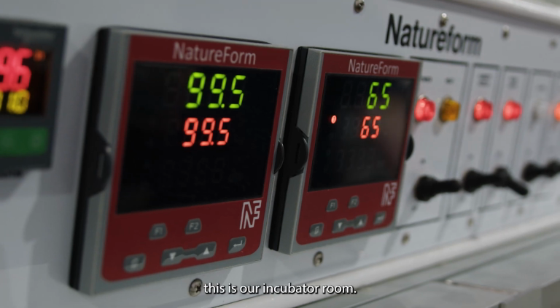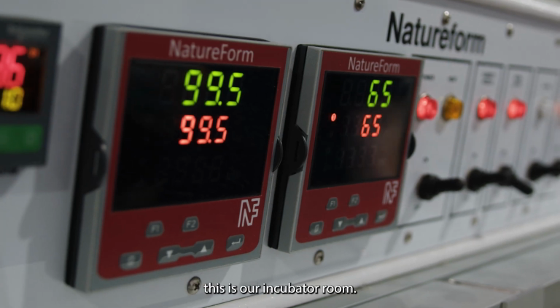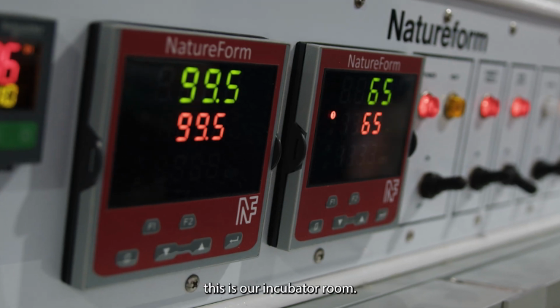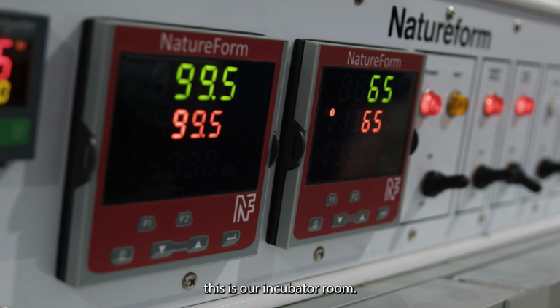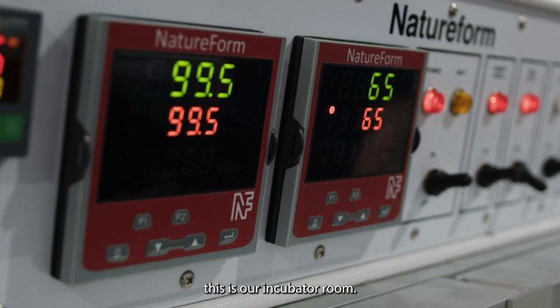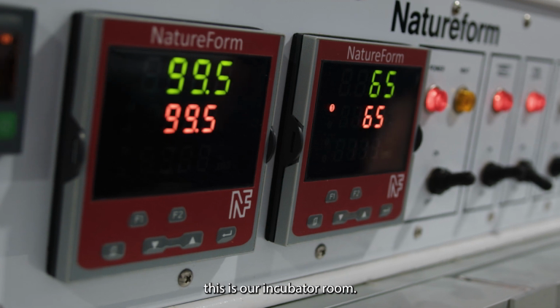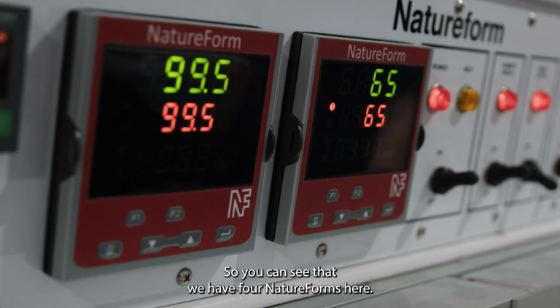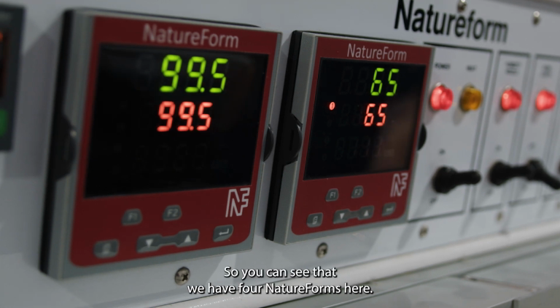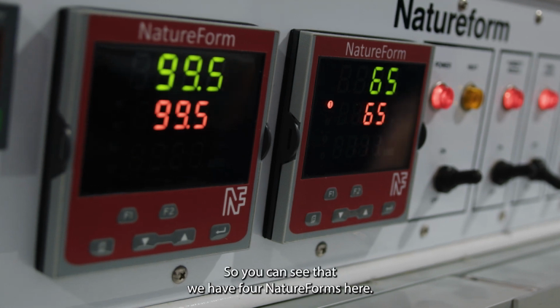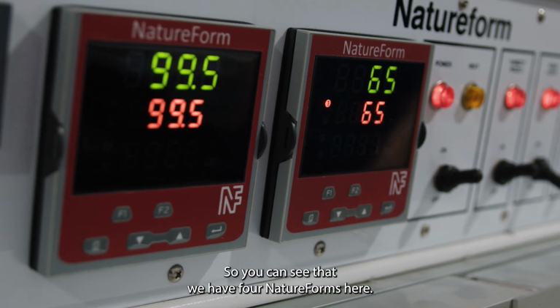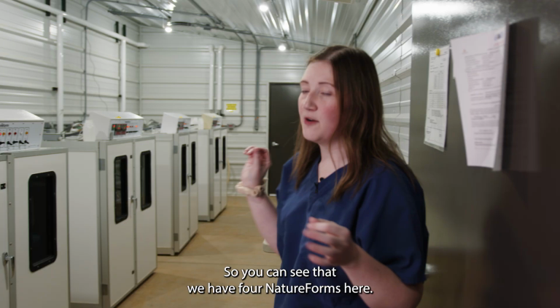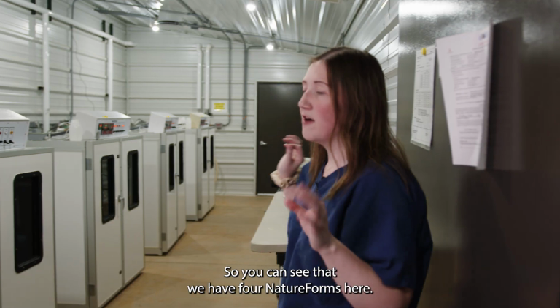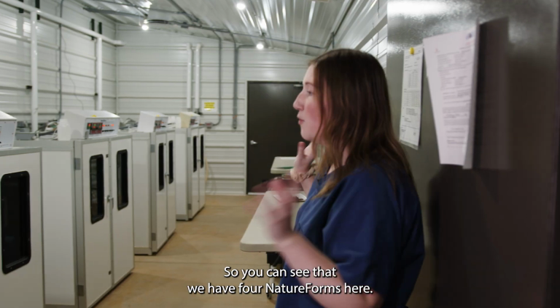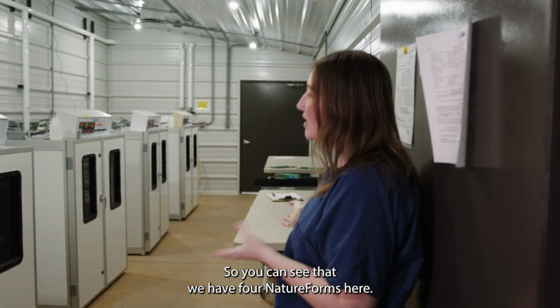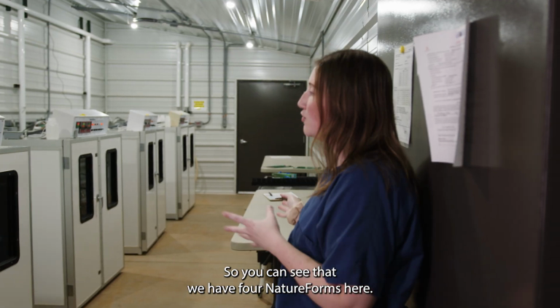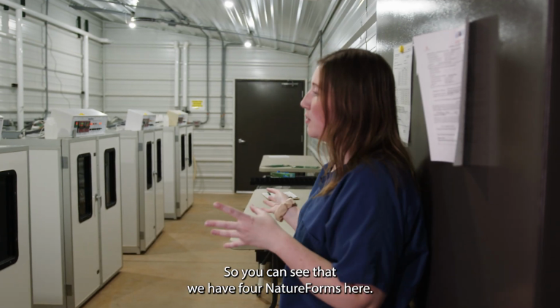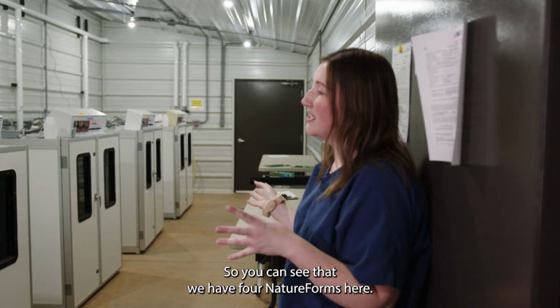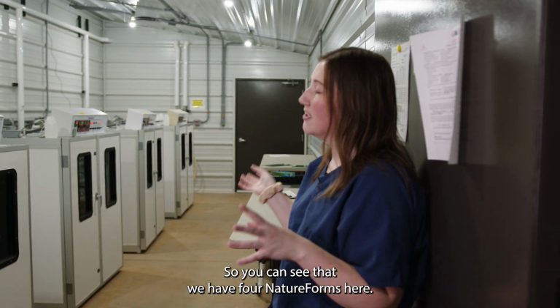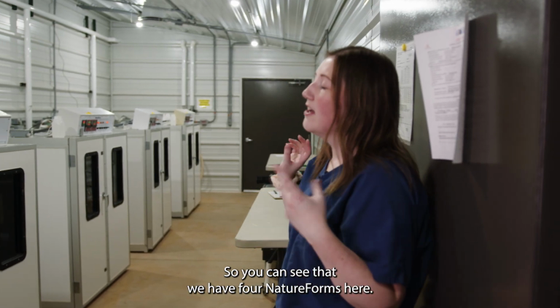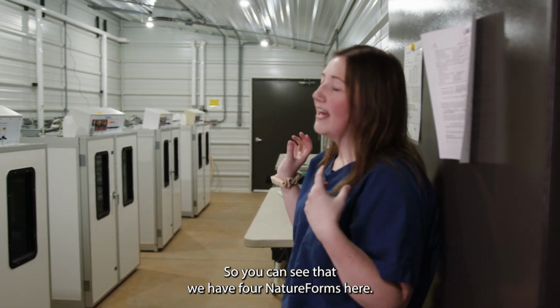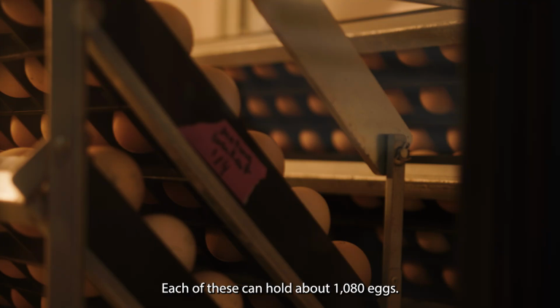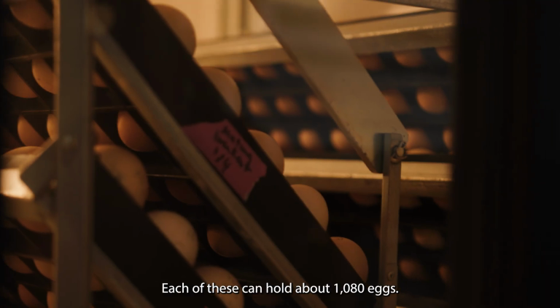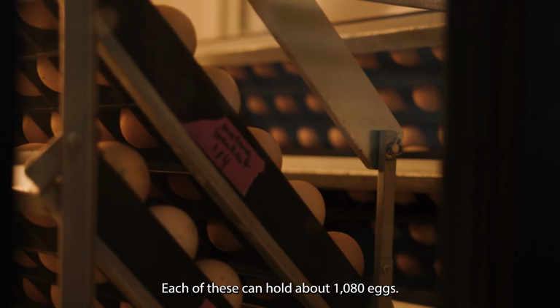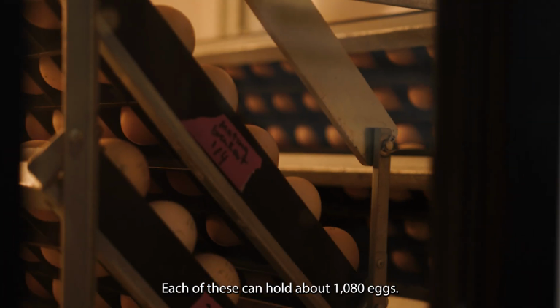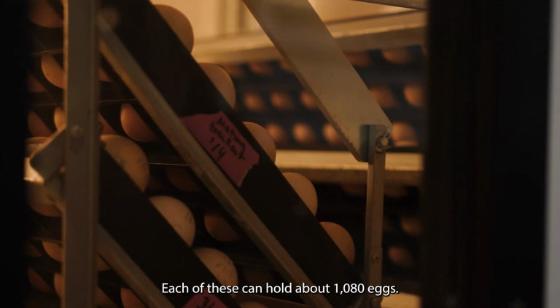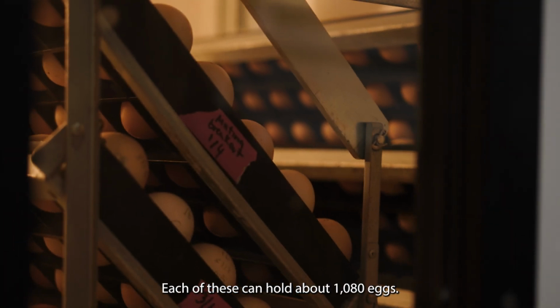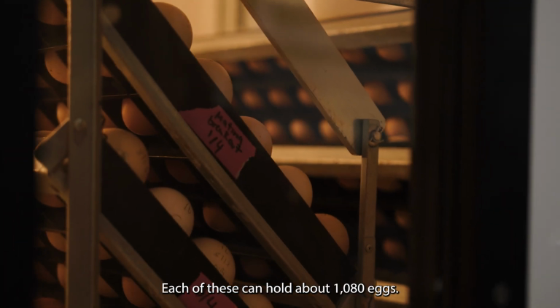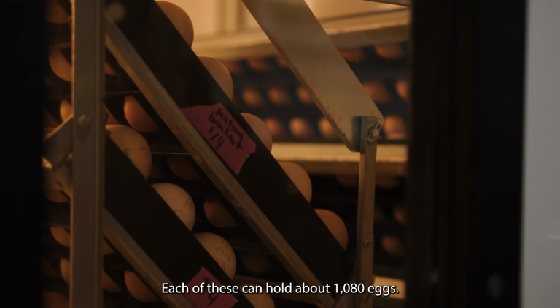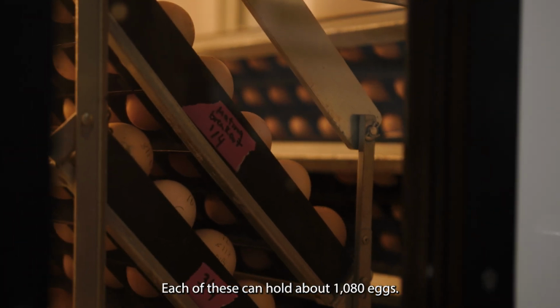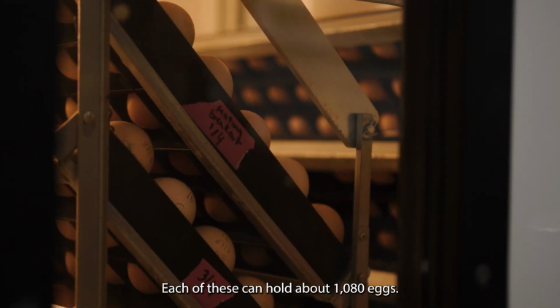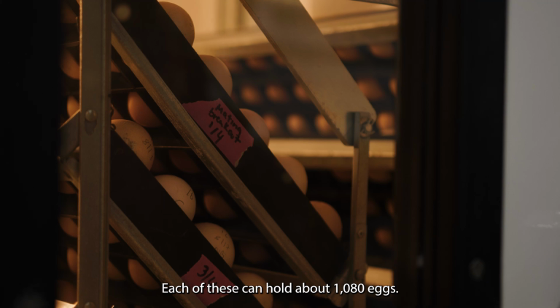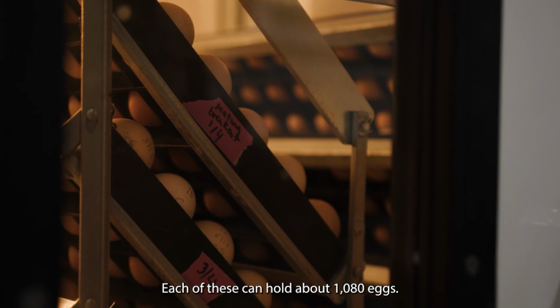This is our incubator room. You can see that we have four nature forms here. Each of these can hold about 1,080 eggs.